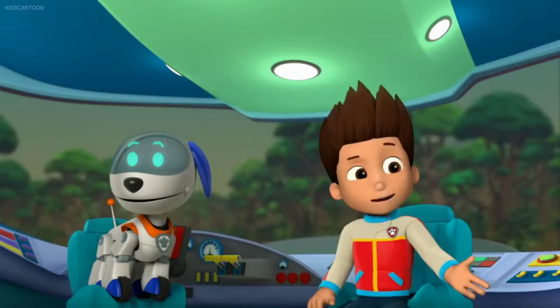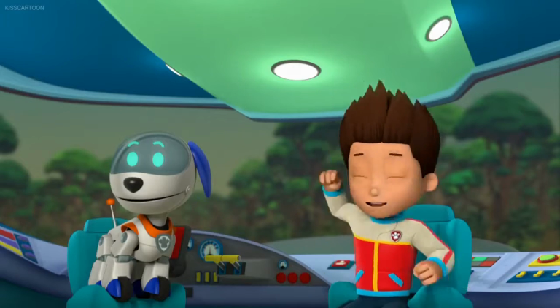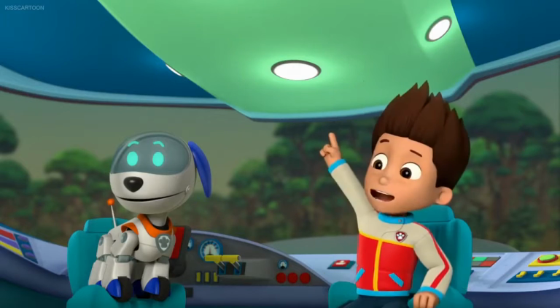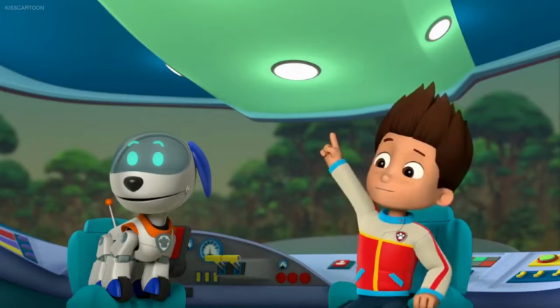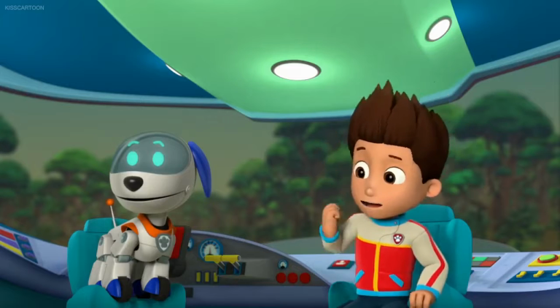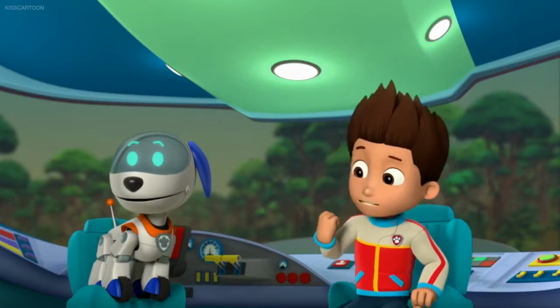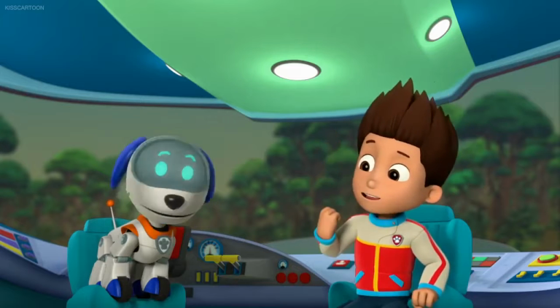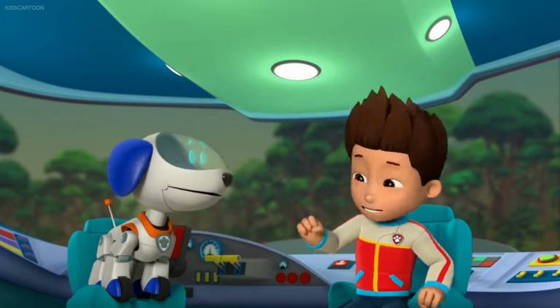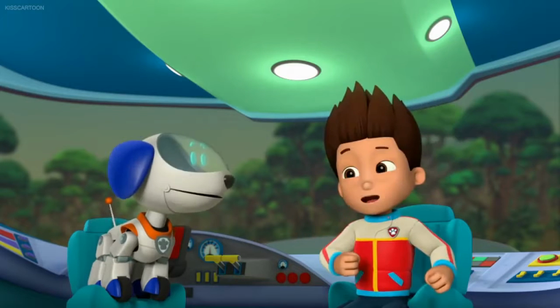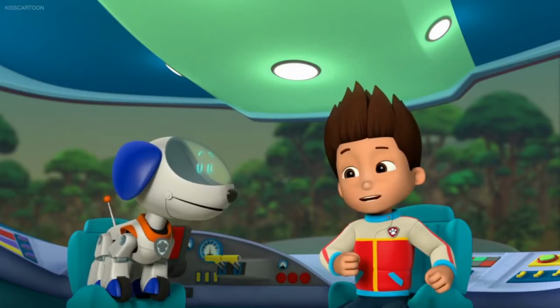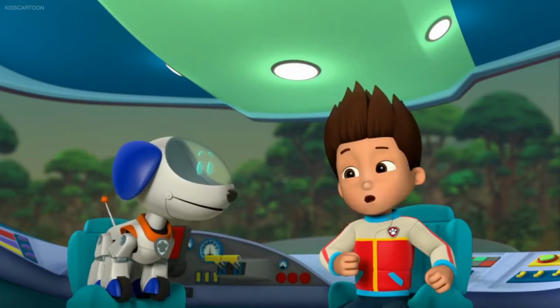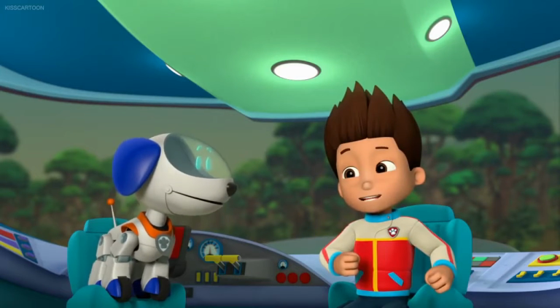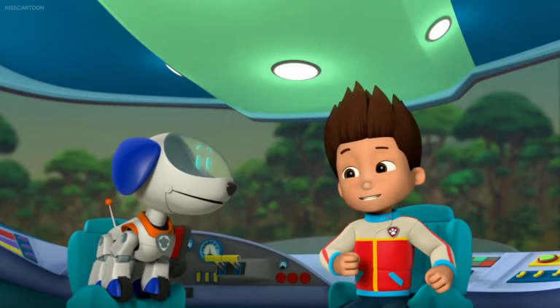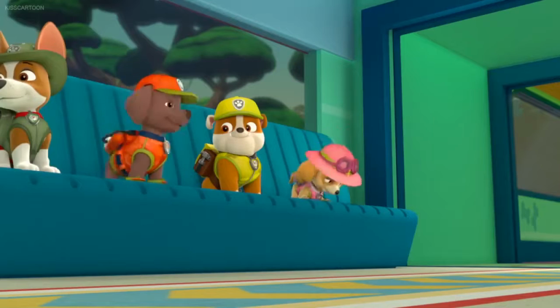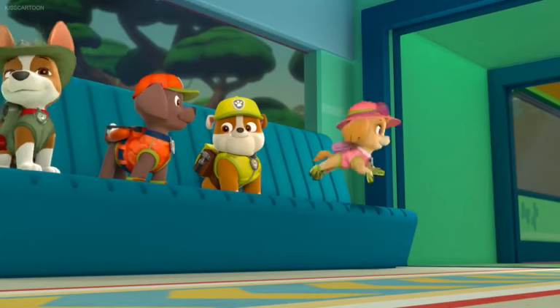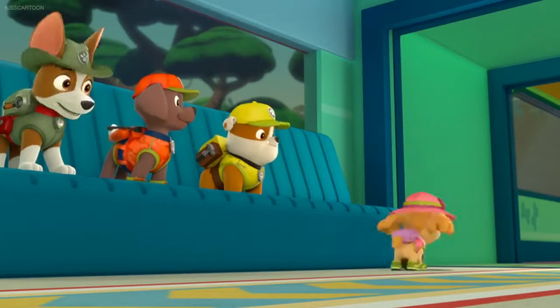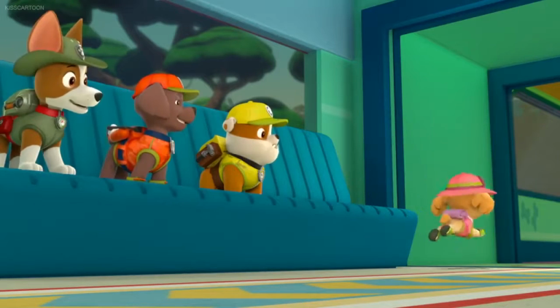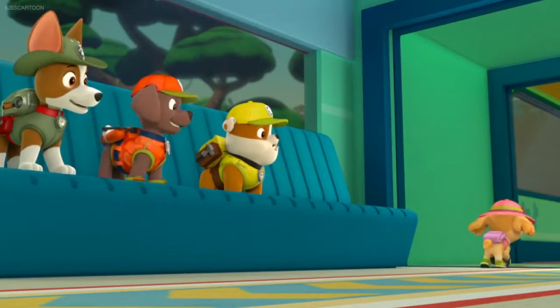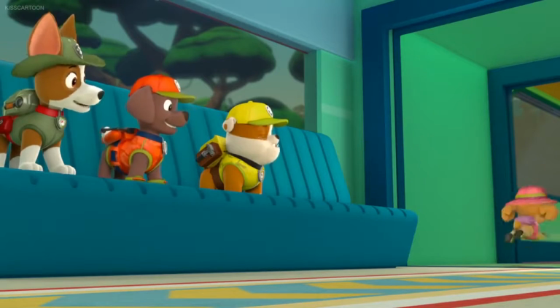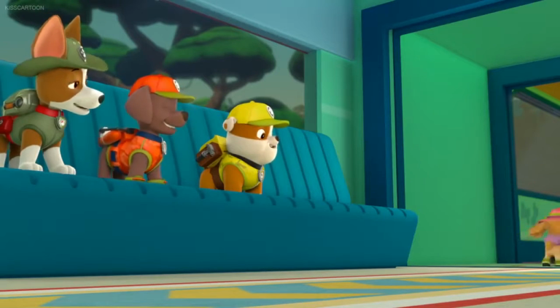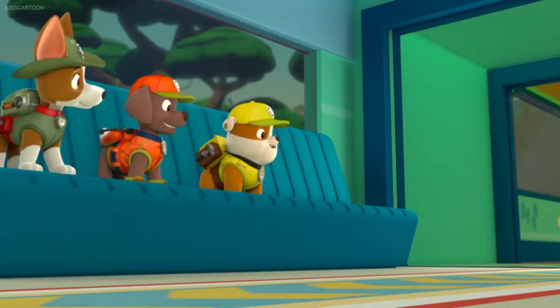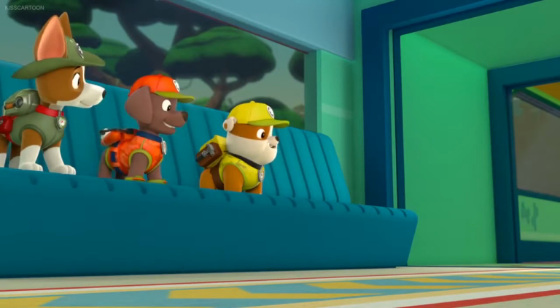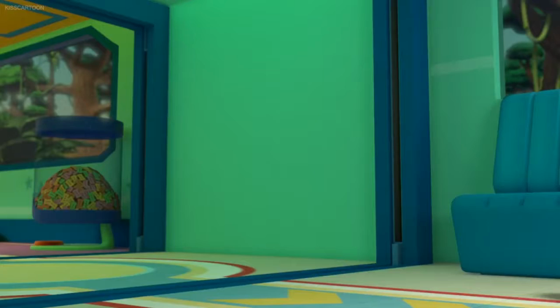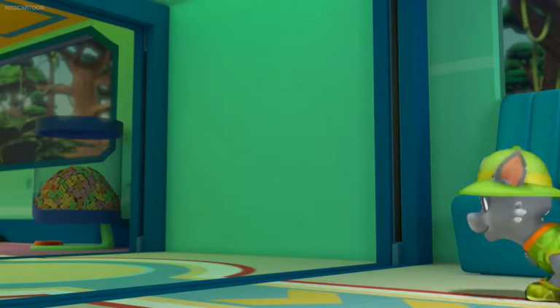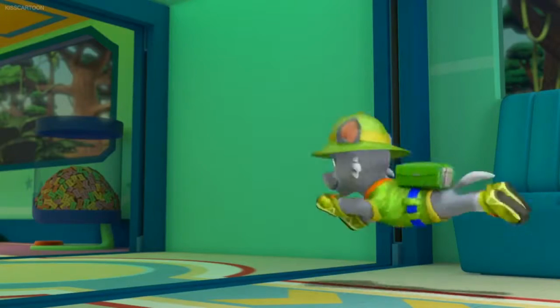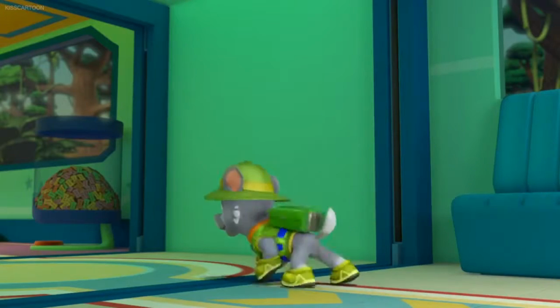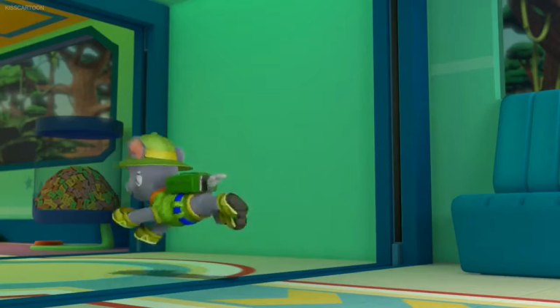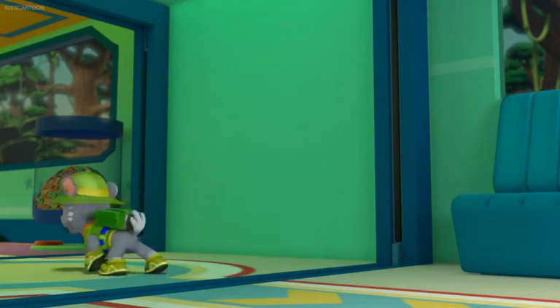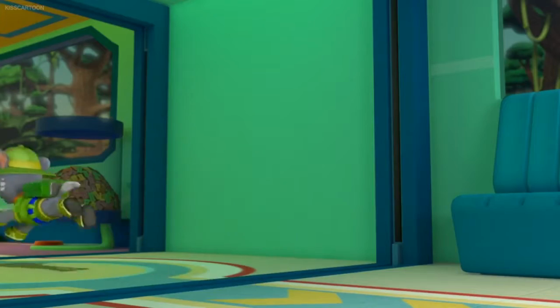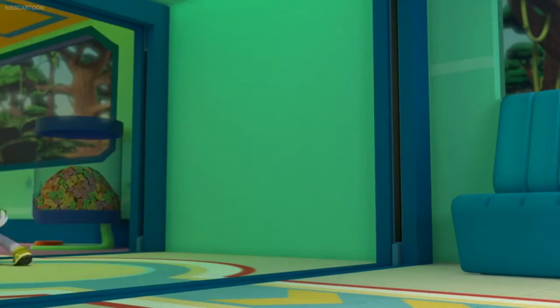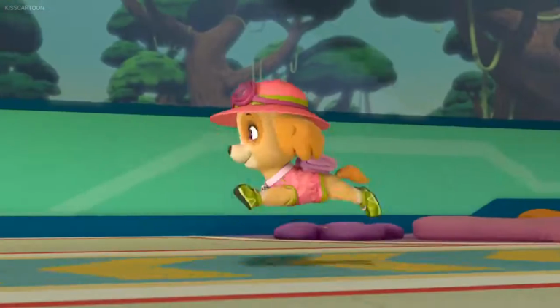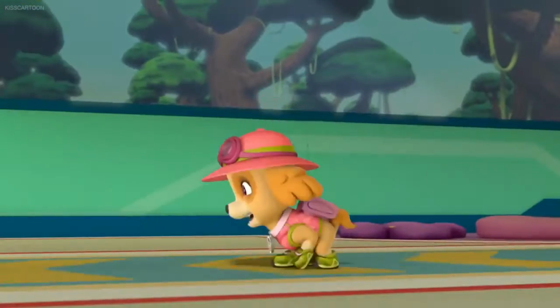All right, Paw Patrol is on a roll! Woo-hoo! Paw Patrol!